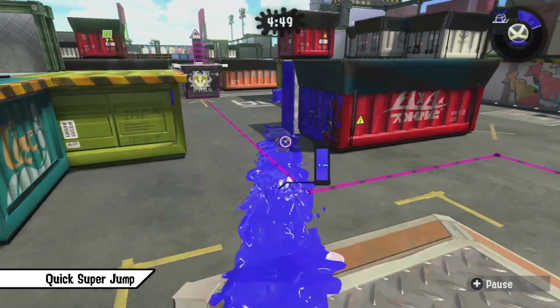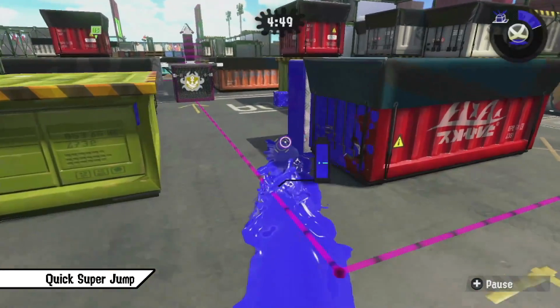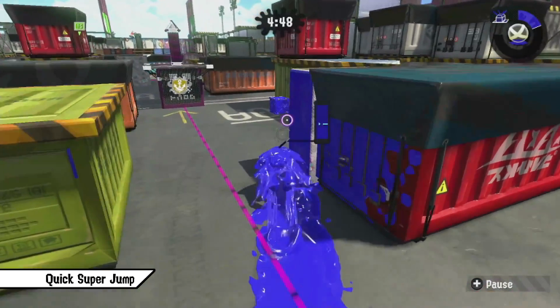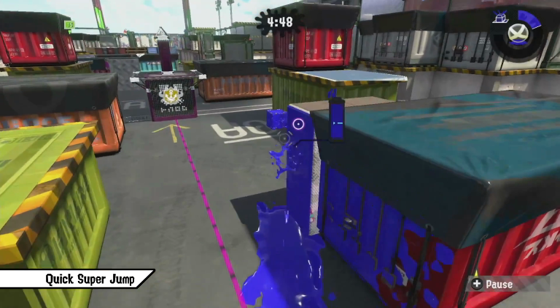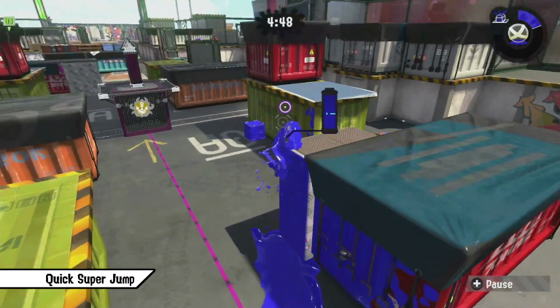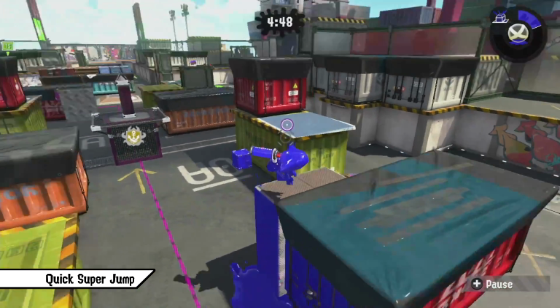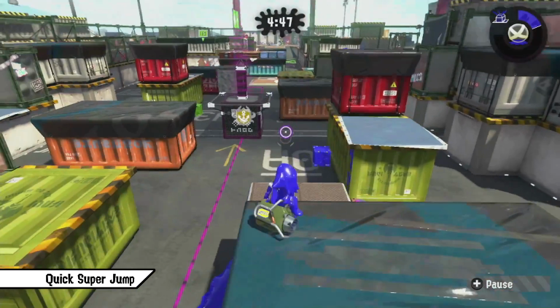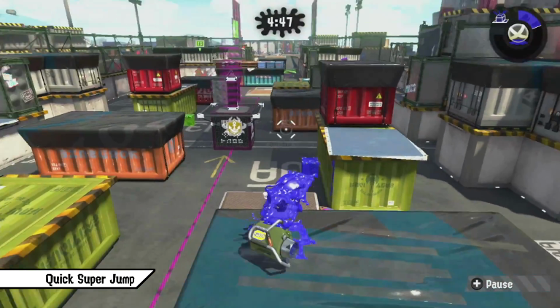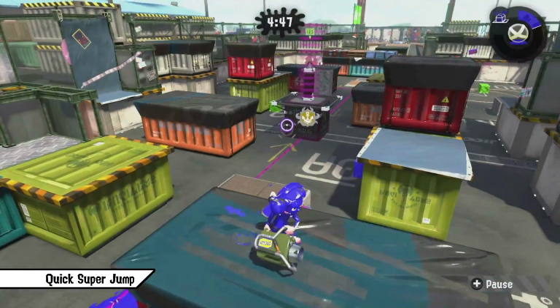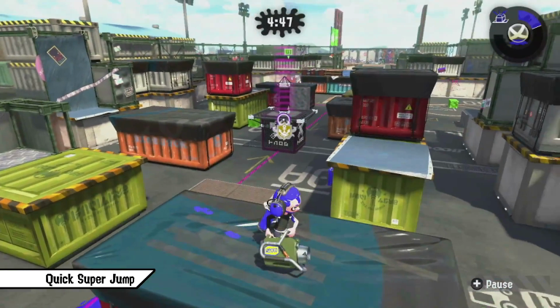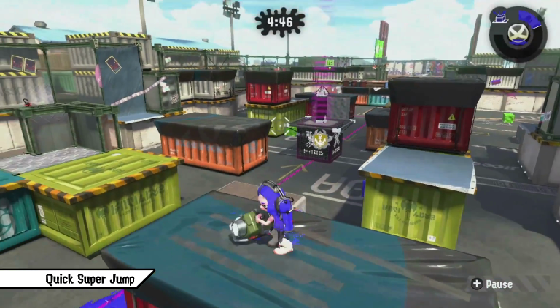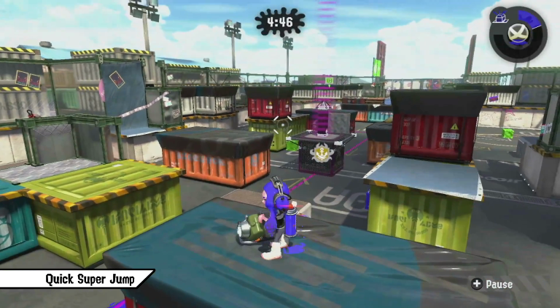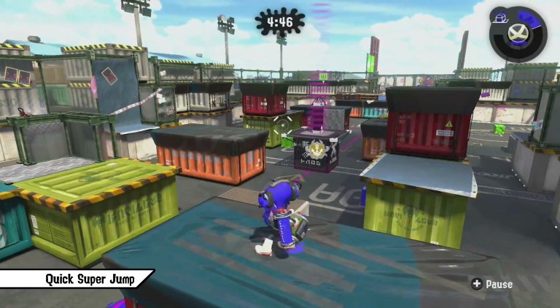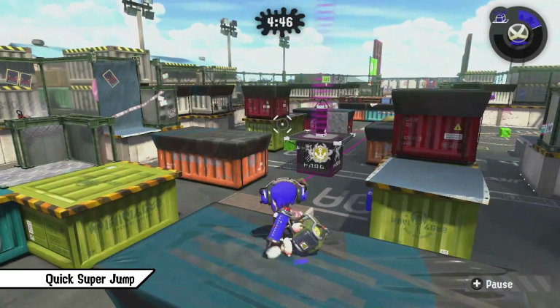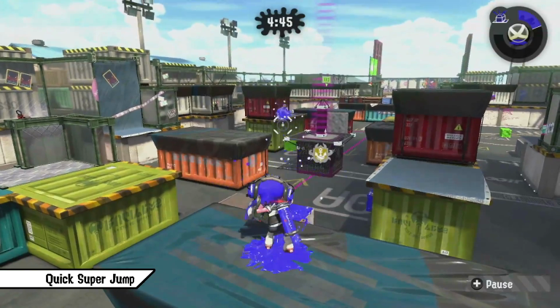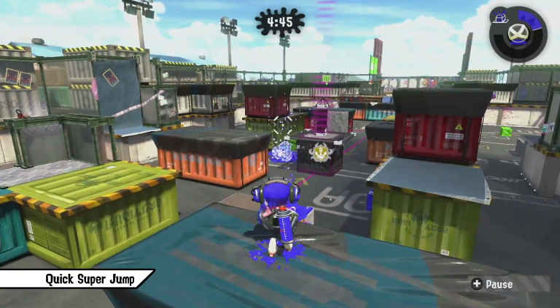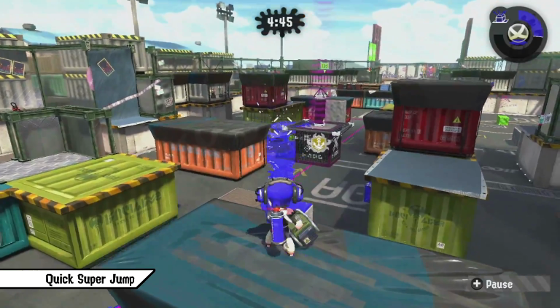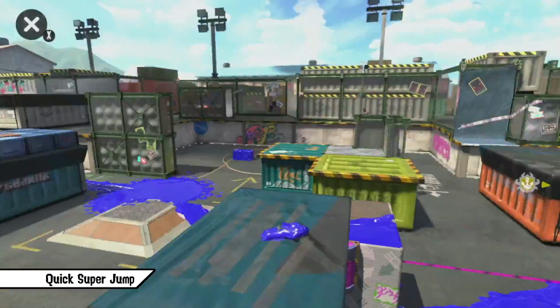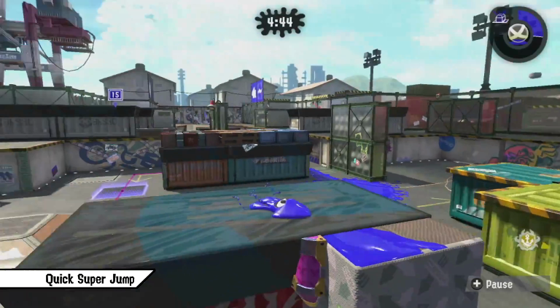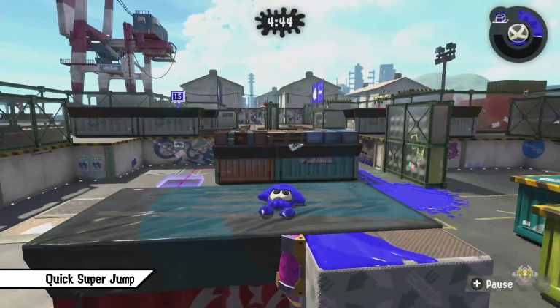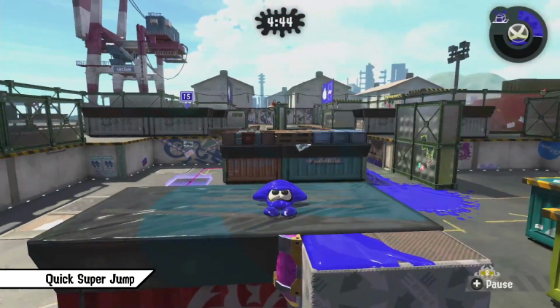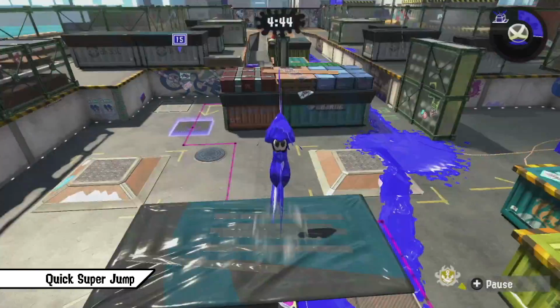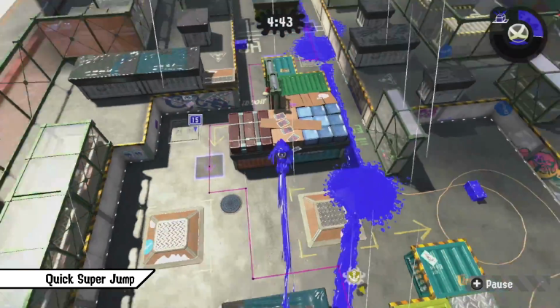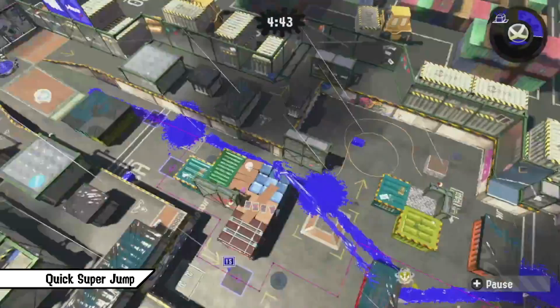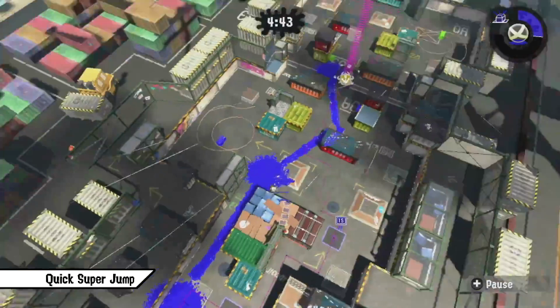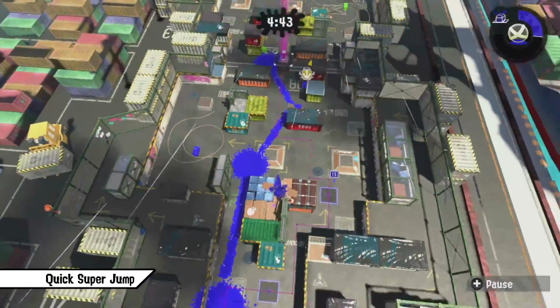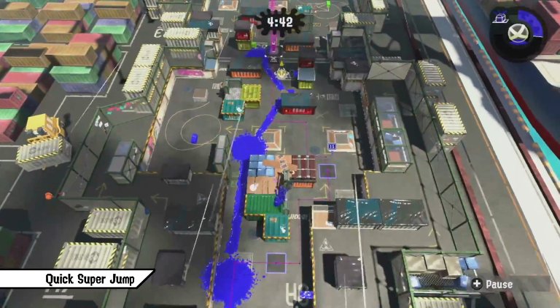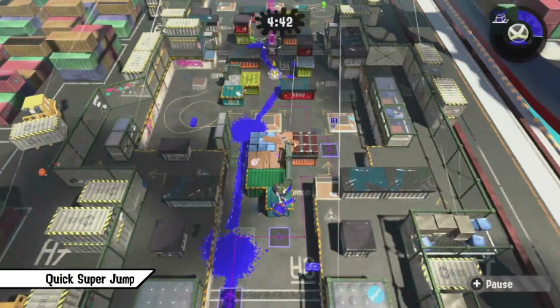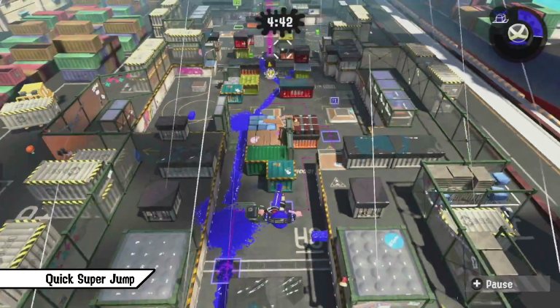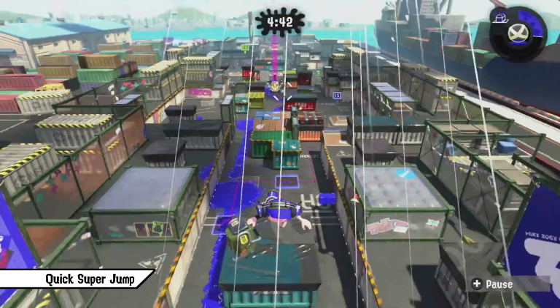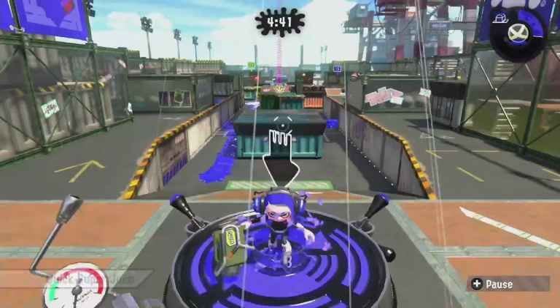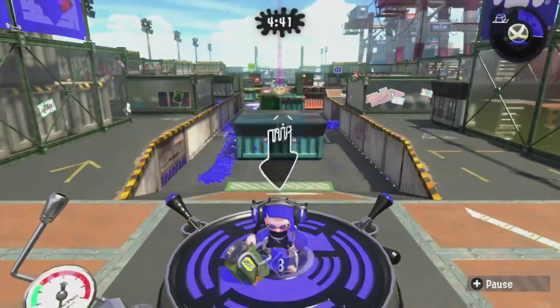For backliners you sometimes want to play even 2-3 slots of Quick Super Jump, since you need to jump out and save your life almost instantly when you get pushed.